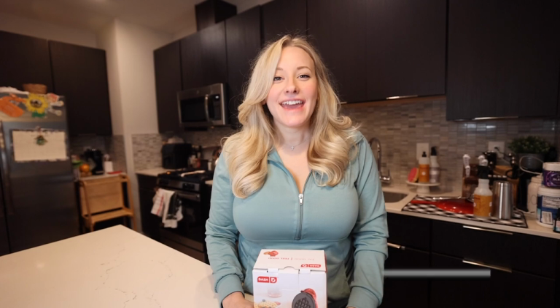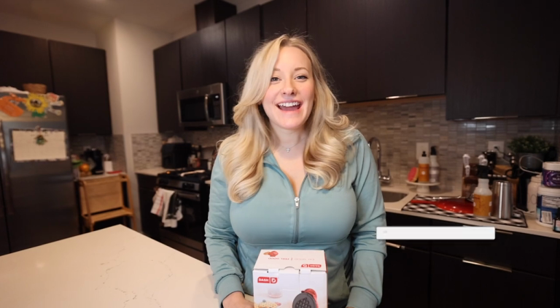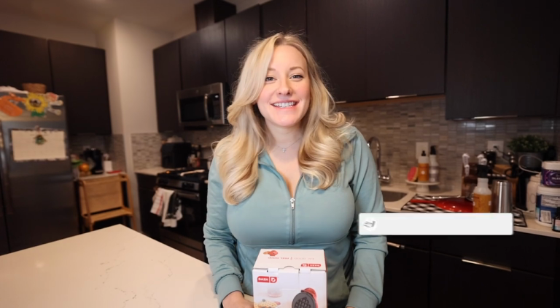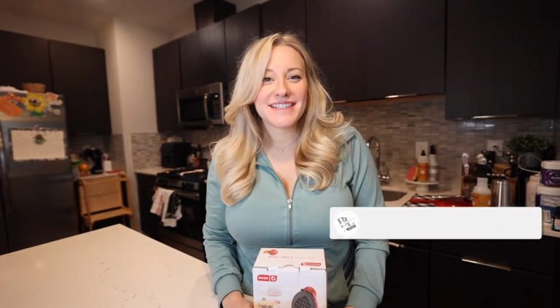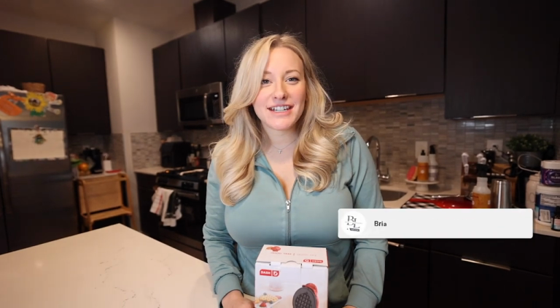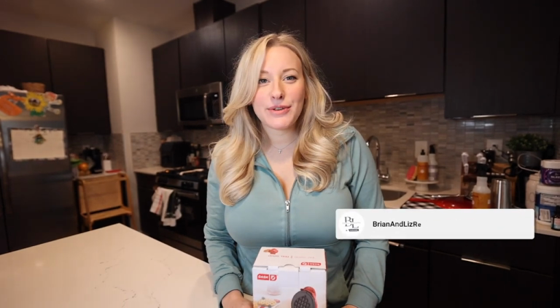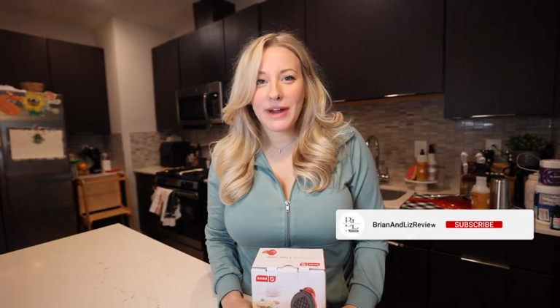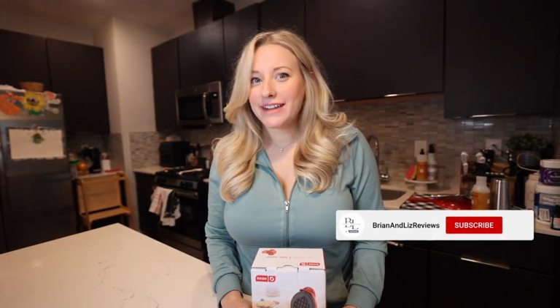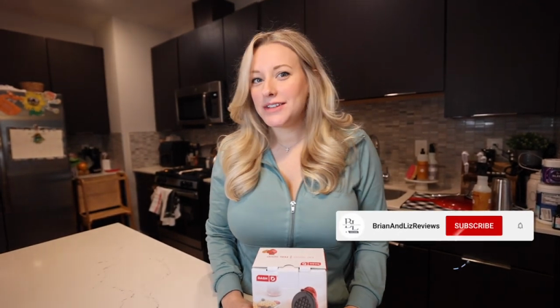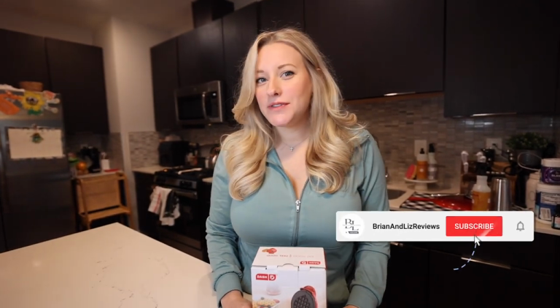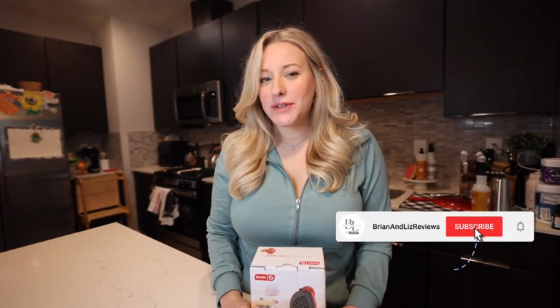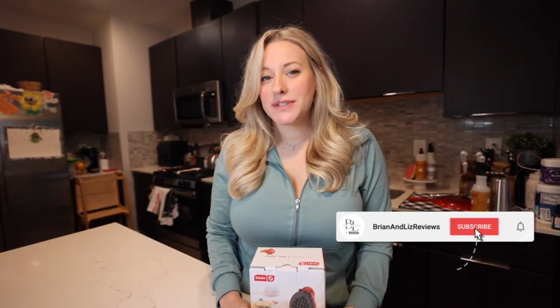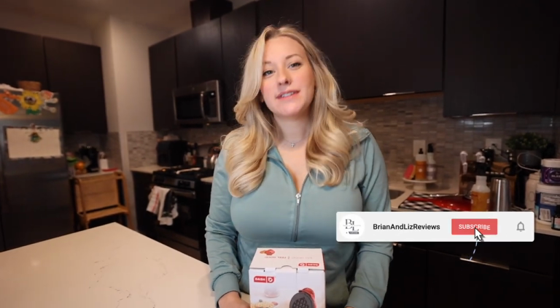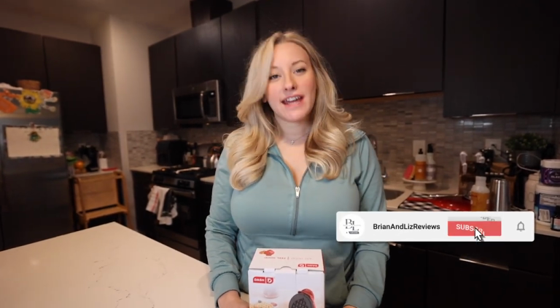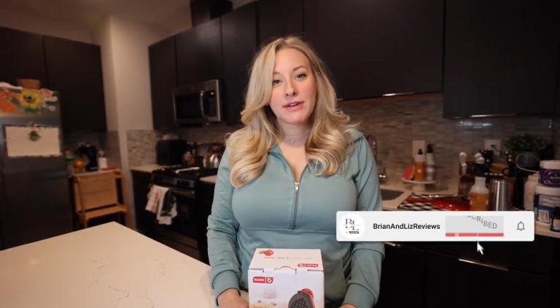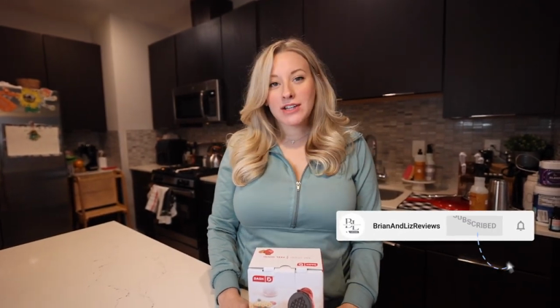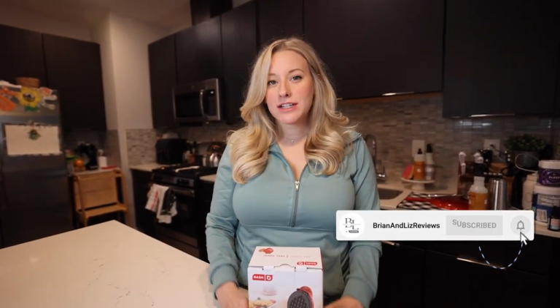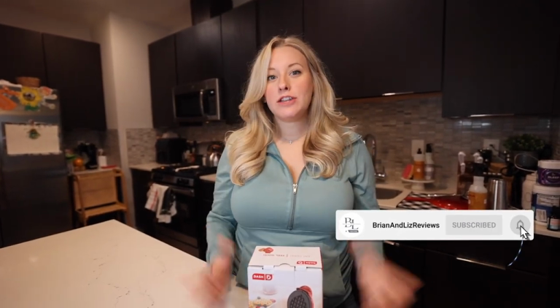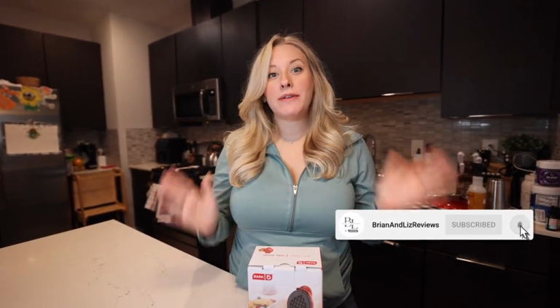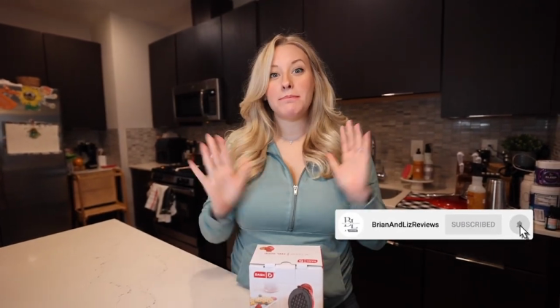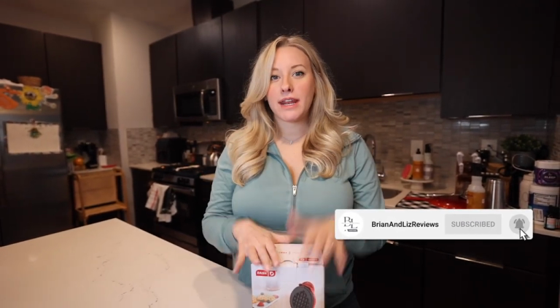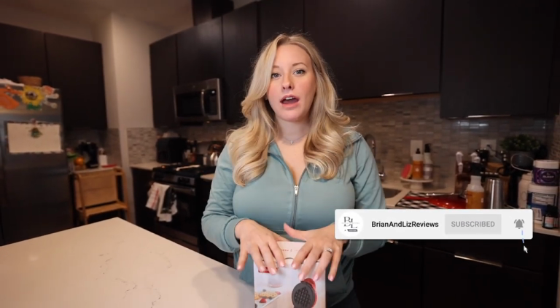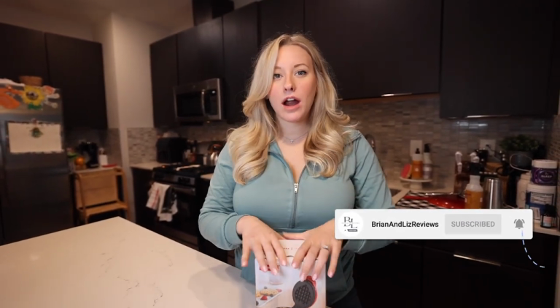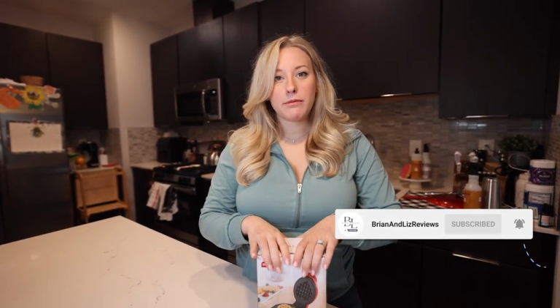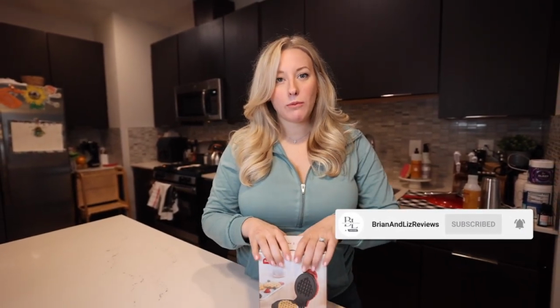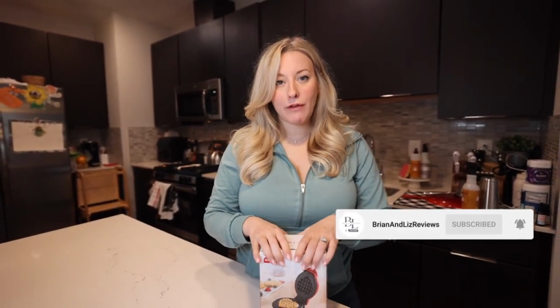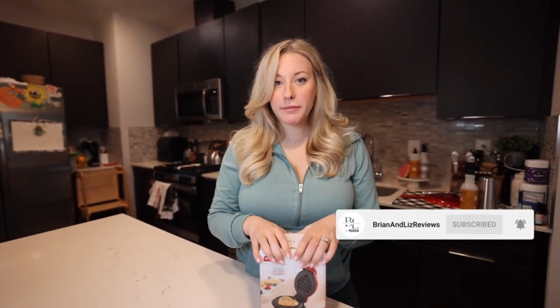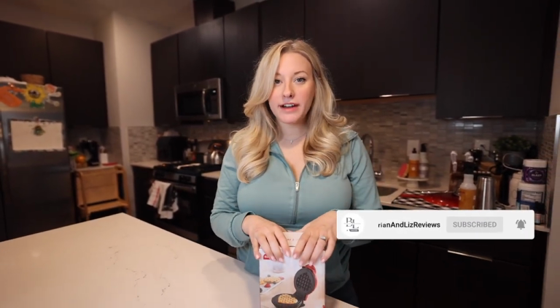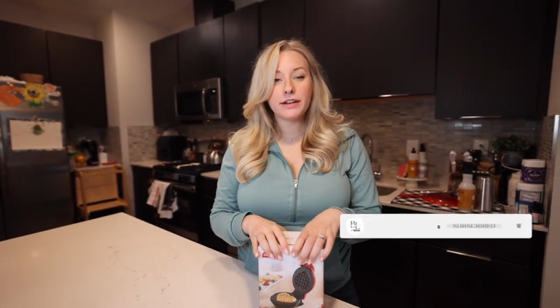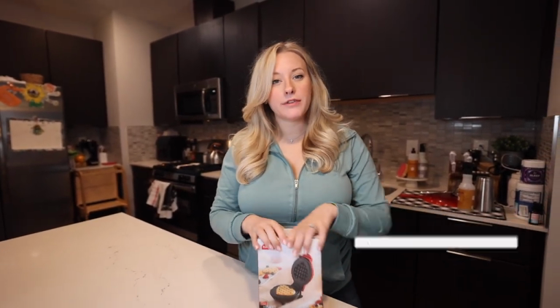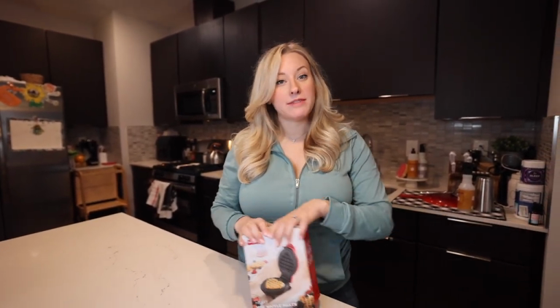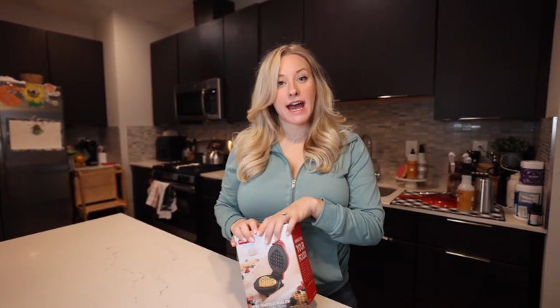Hey guys, Liz here with Bryan and Liz Reviews. Today I want to talk to you about the Mini Heart Waffle Maker from Dash.